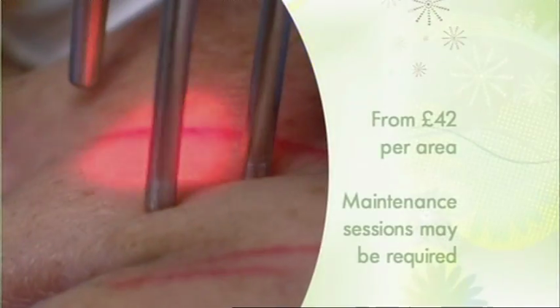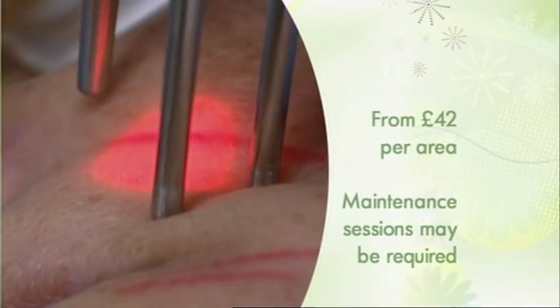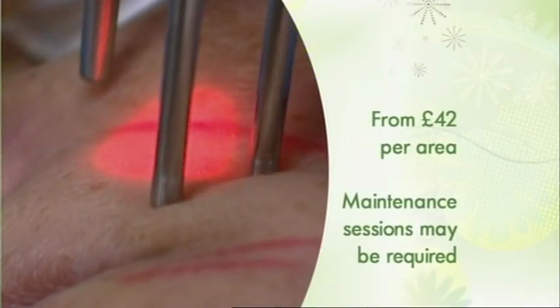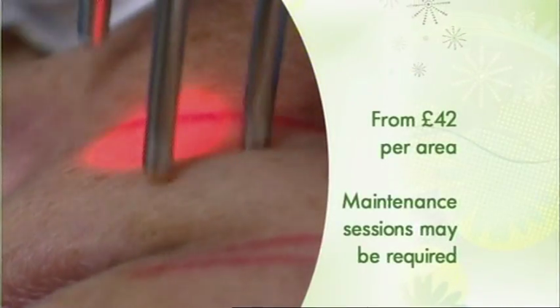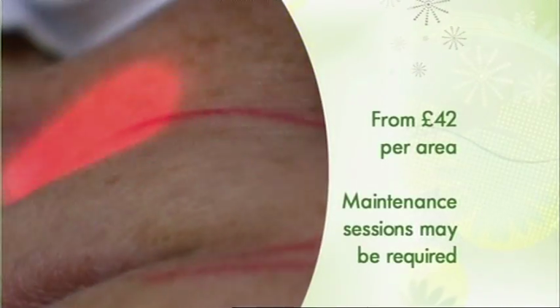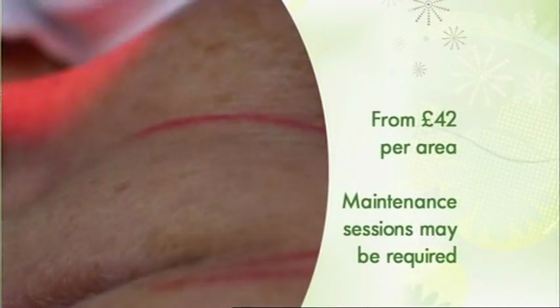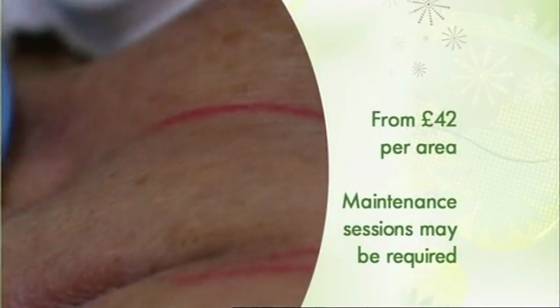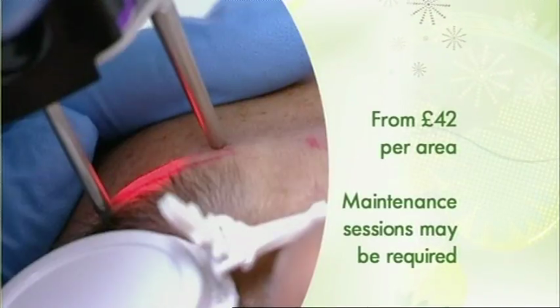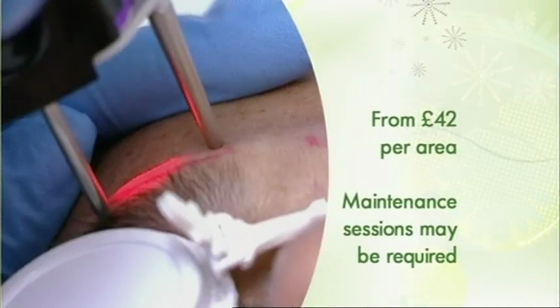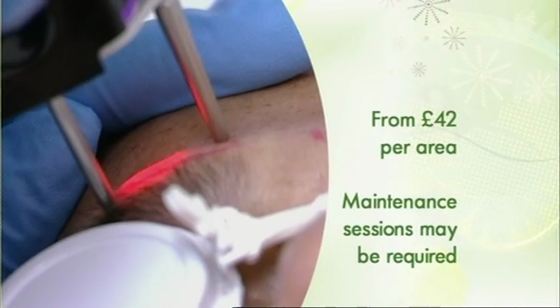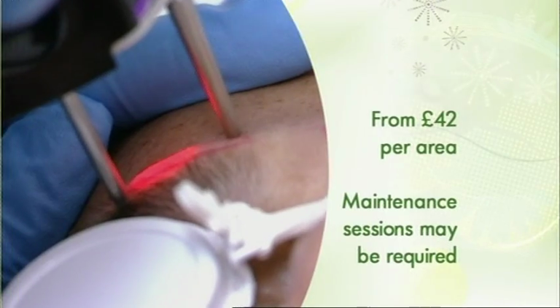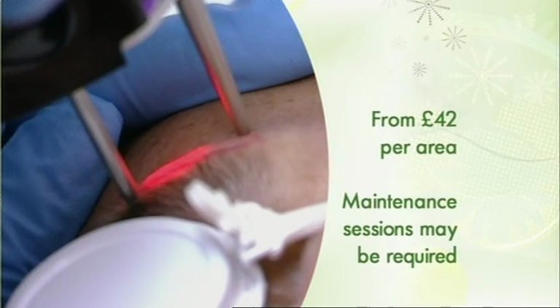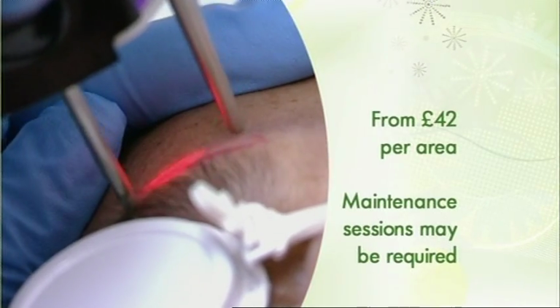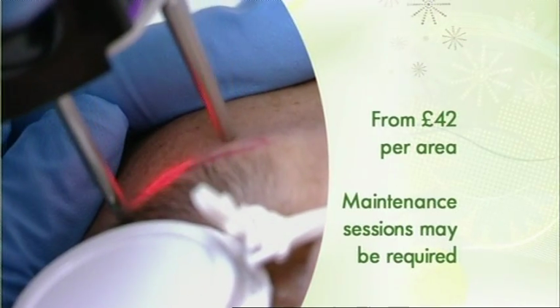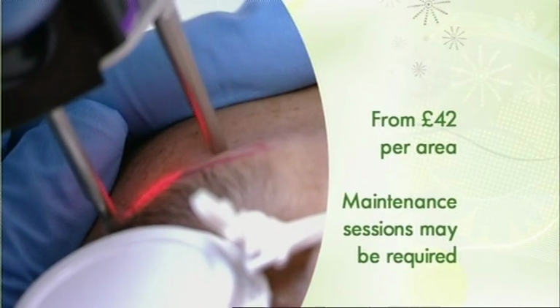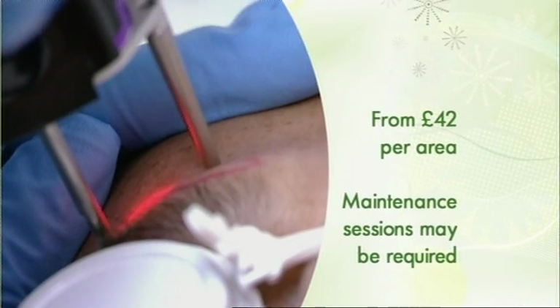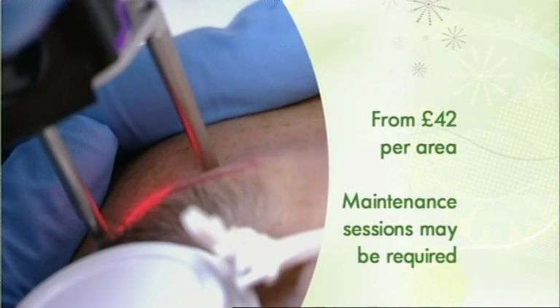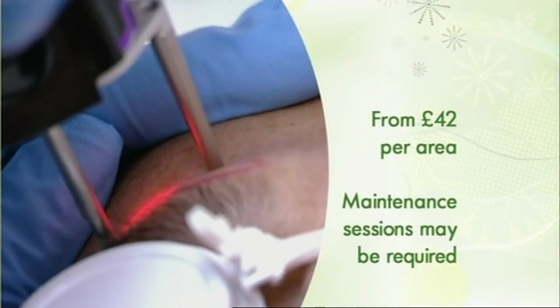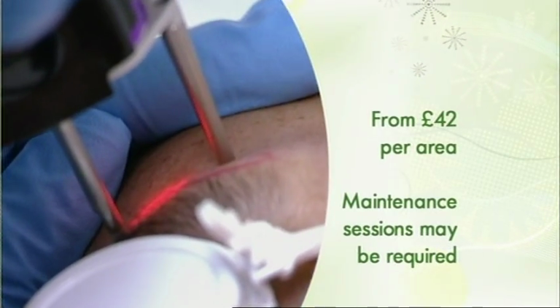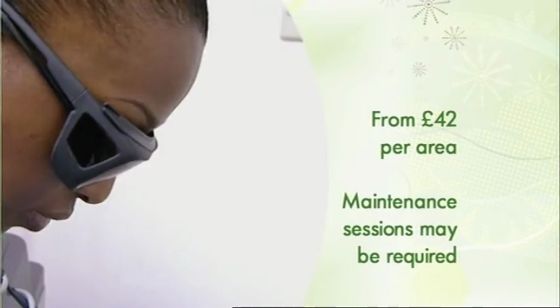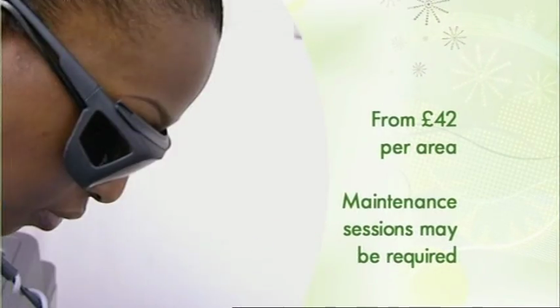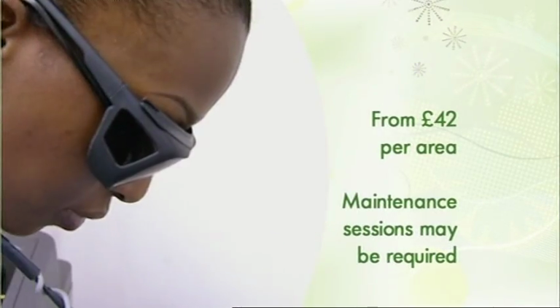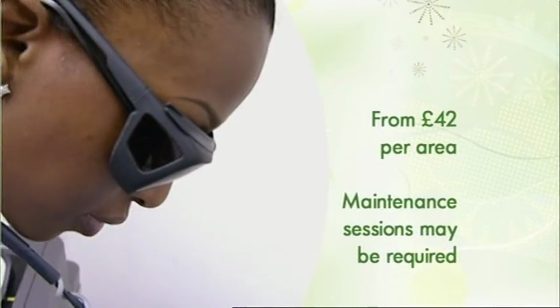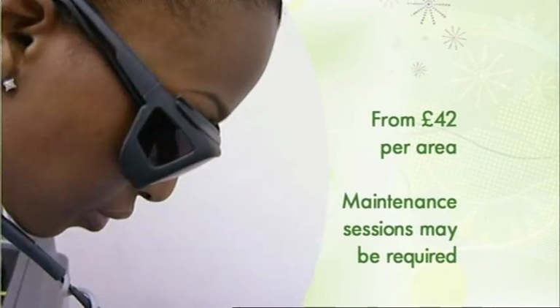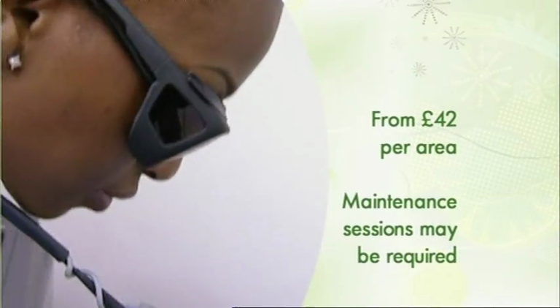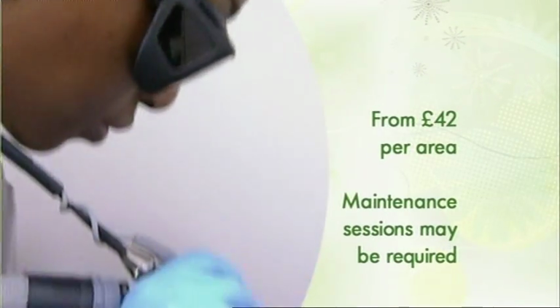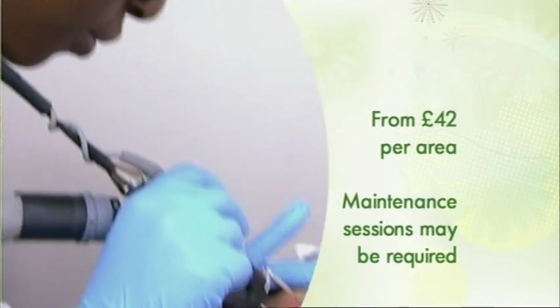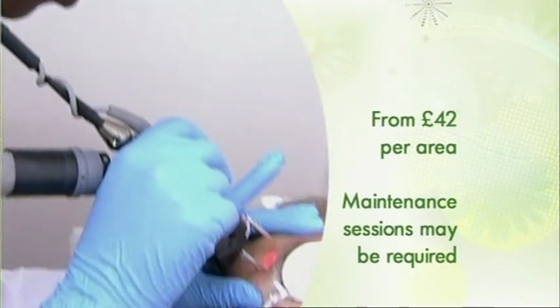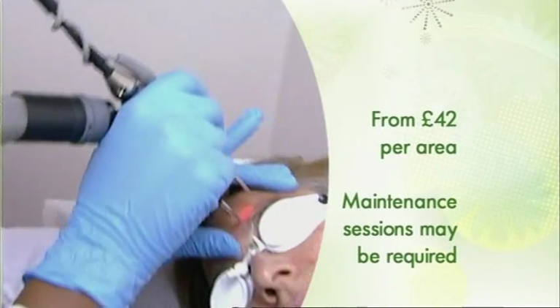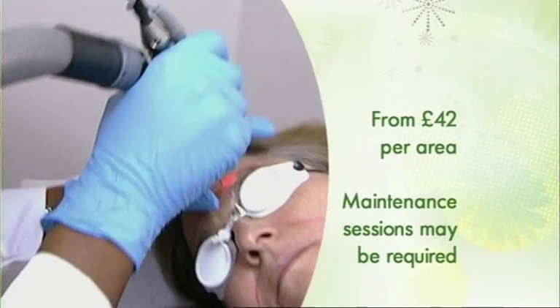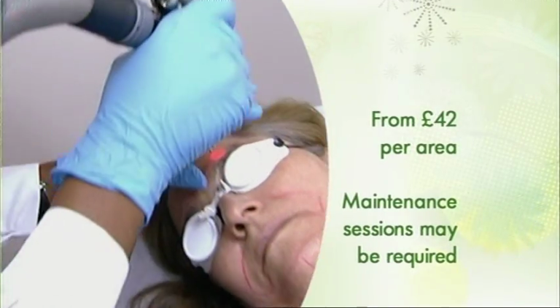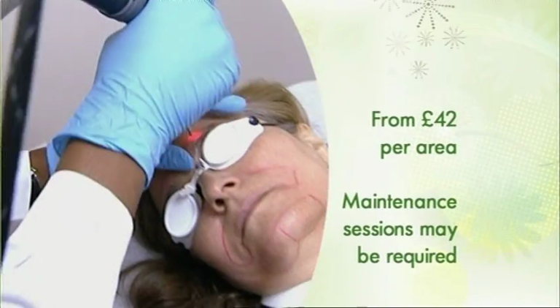It'll take several sessions to cover all the regrowth, and some people will need regular maintenance sessions.